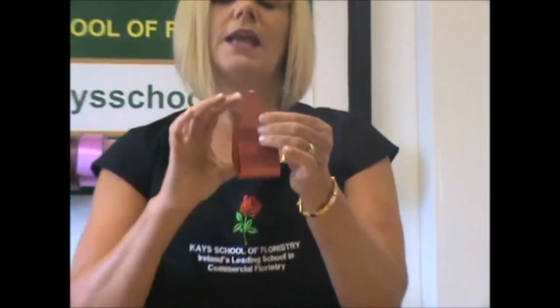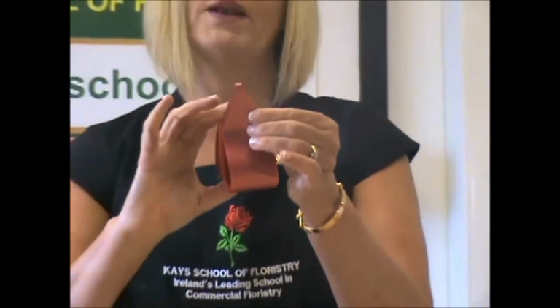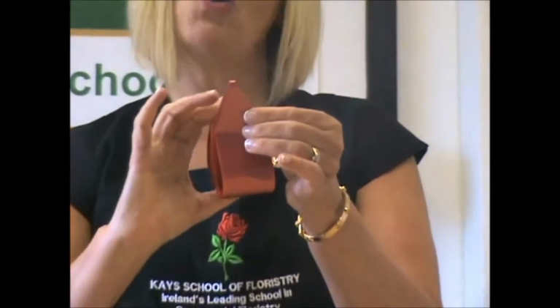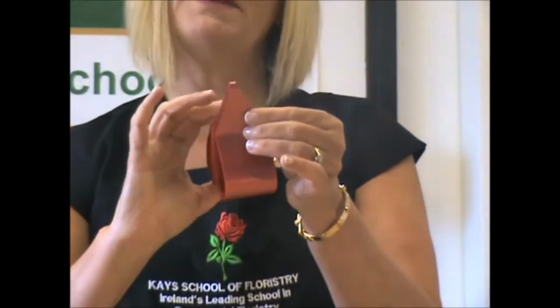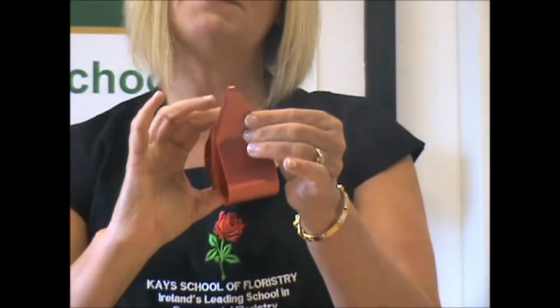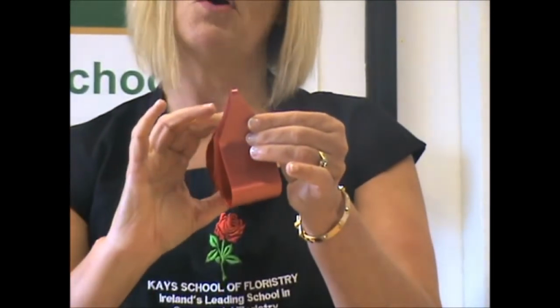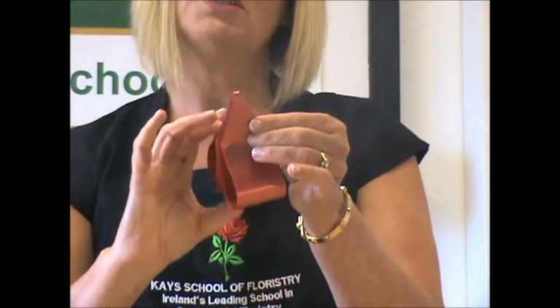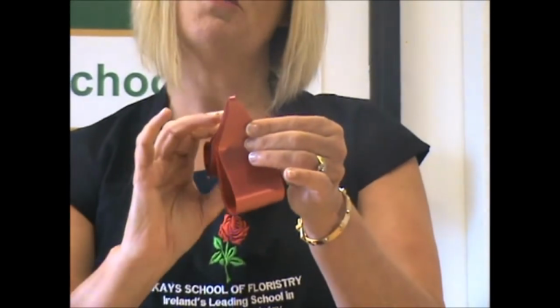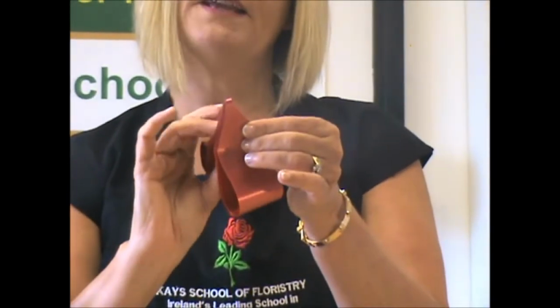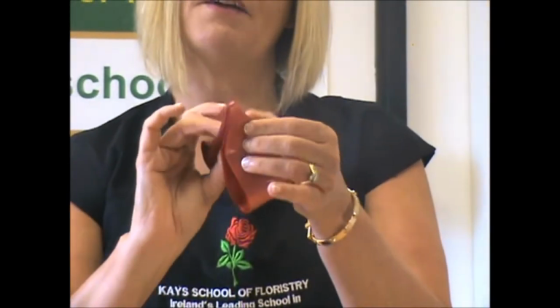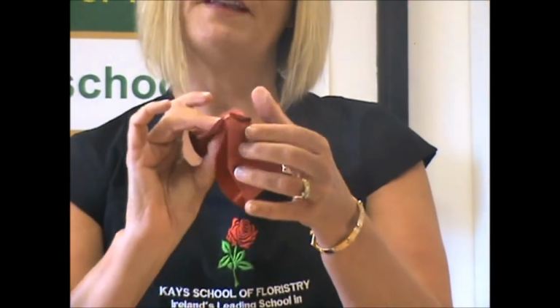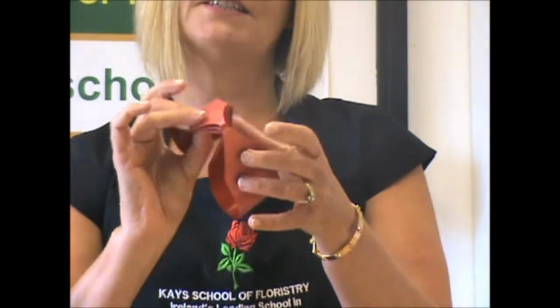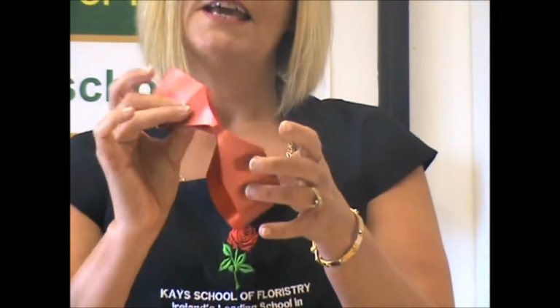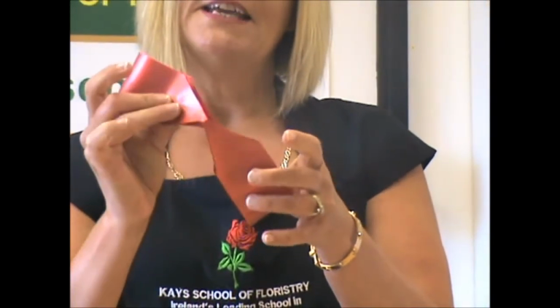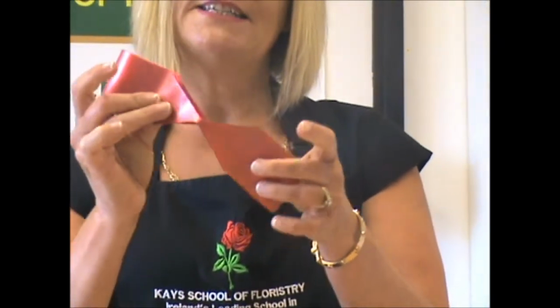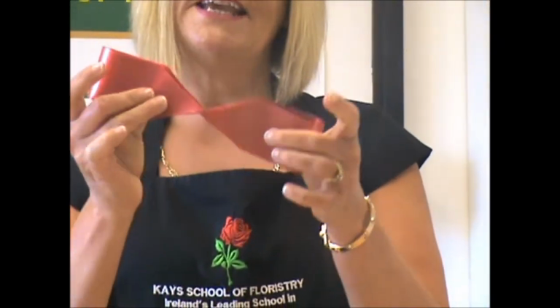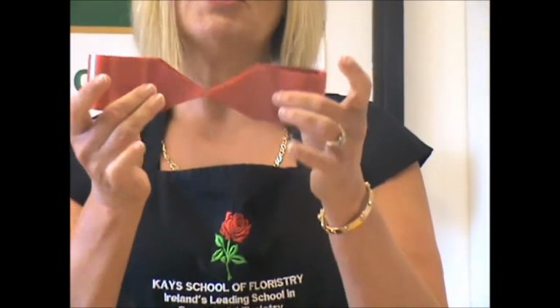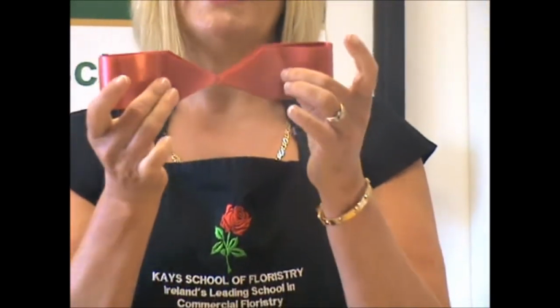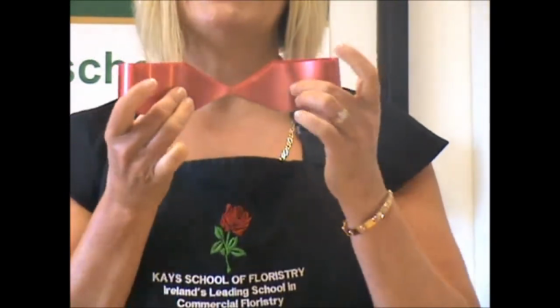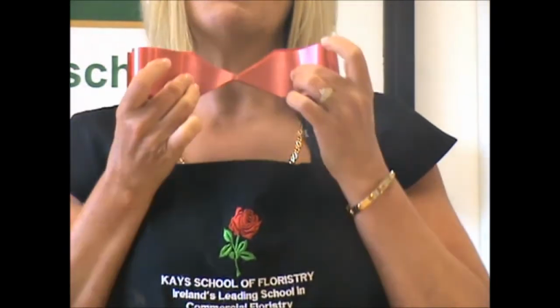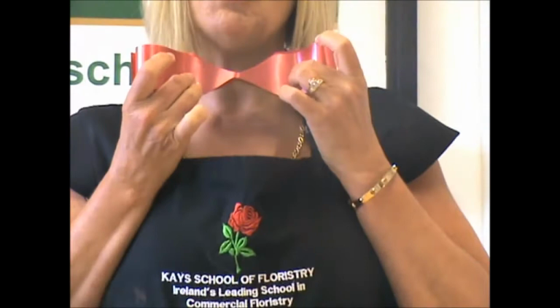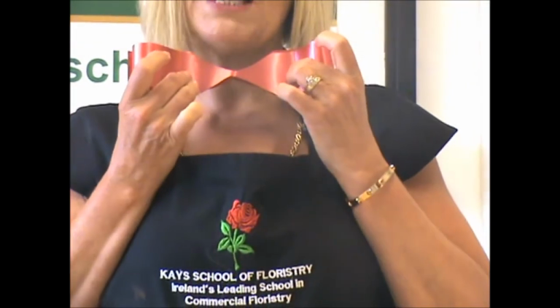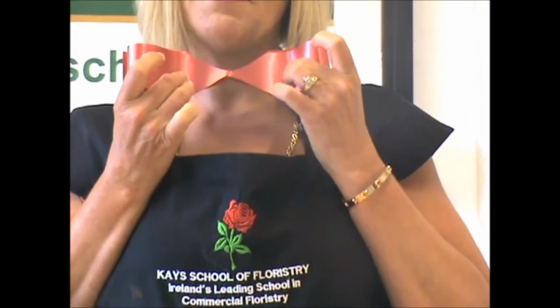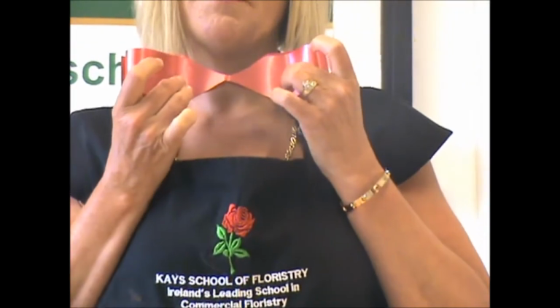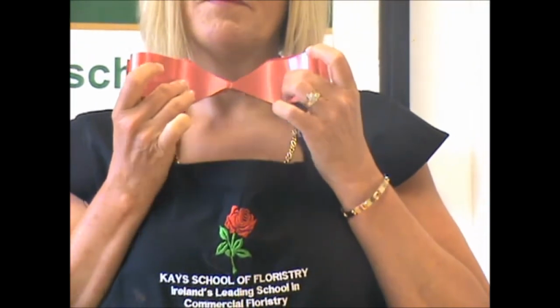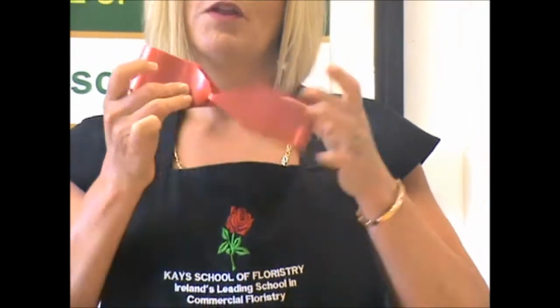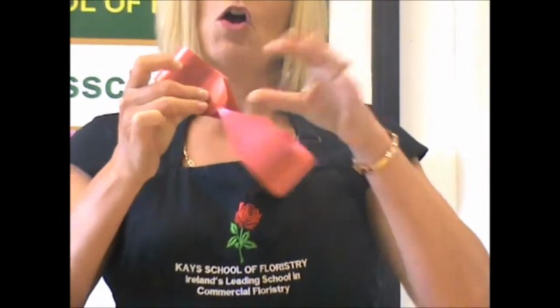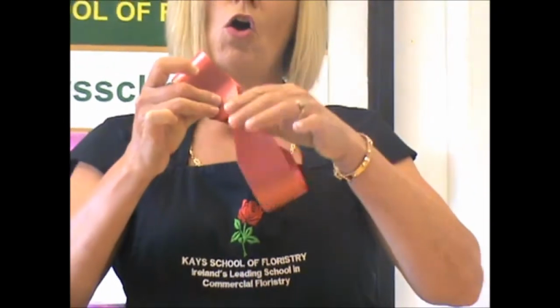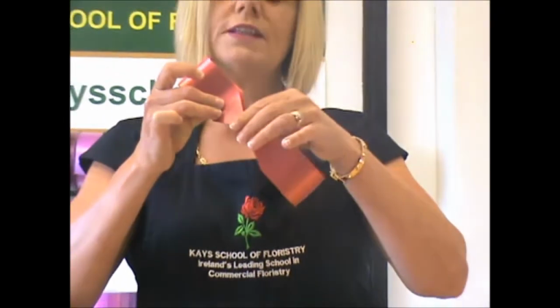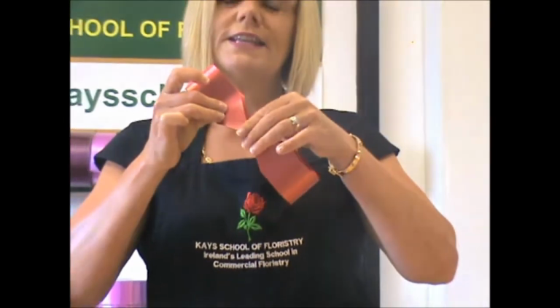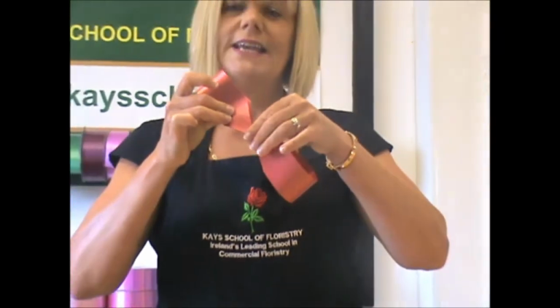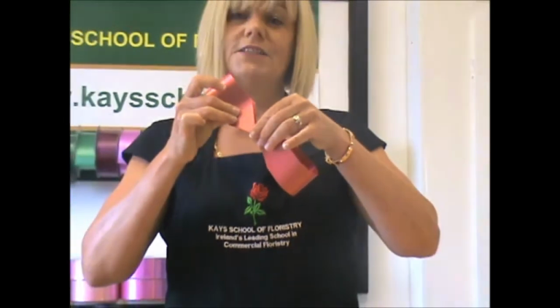When I open this bow, just opening it out flat, you'll see it looks like a dicky bow shape. Hold it in the centre.